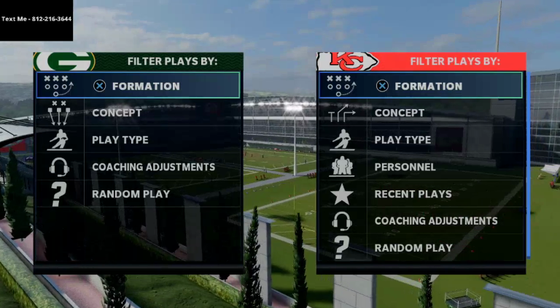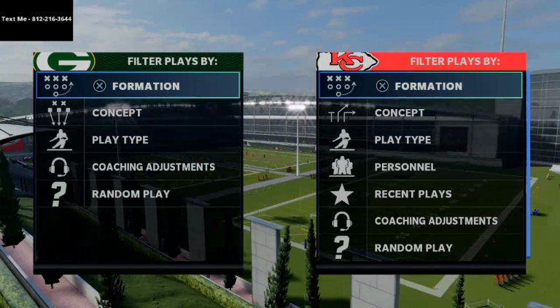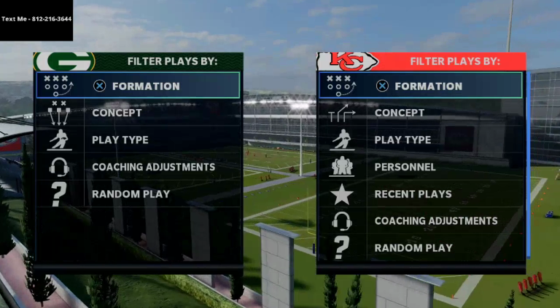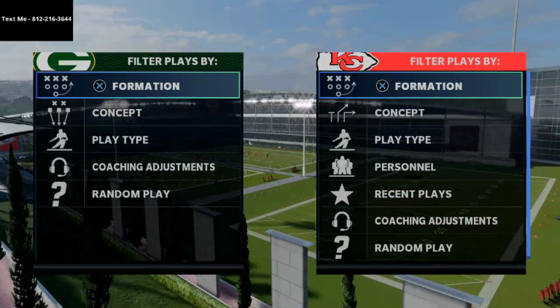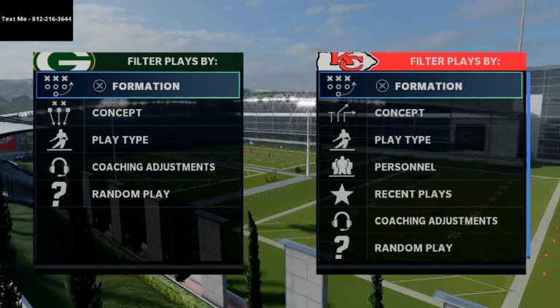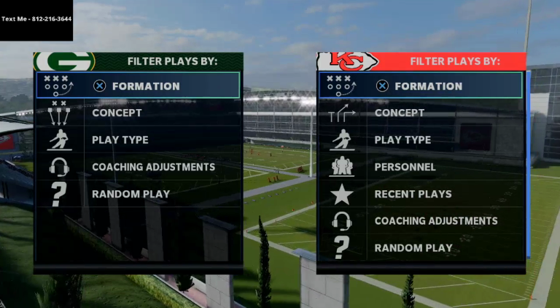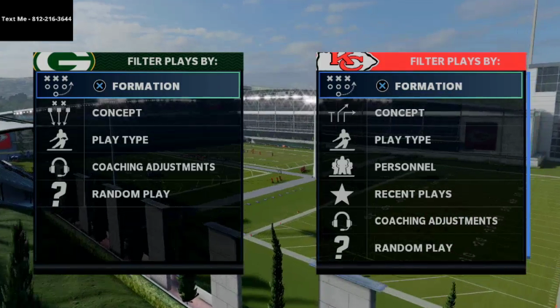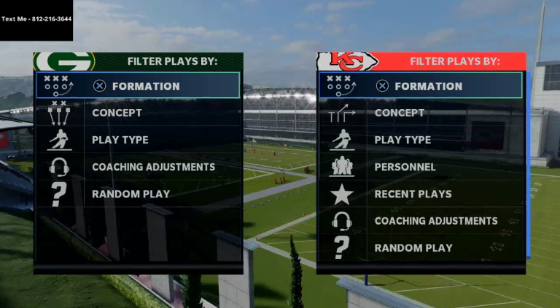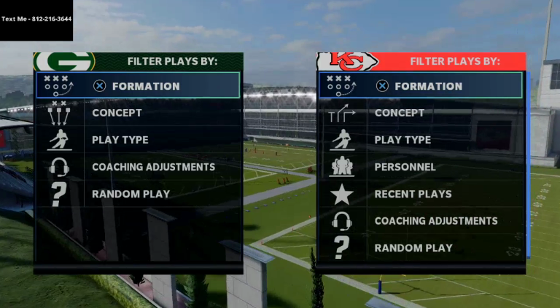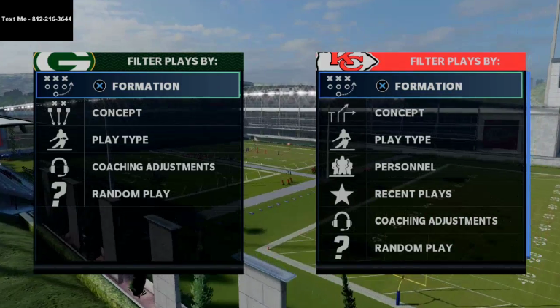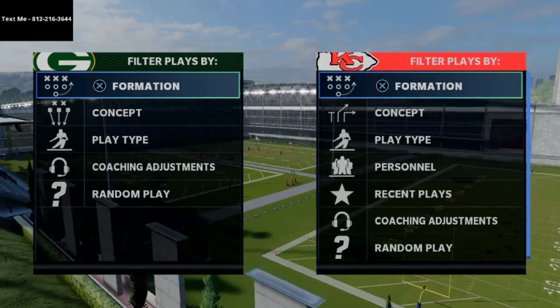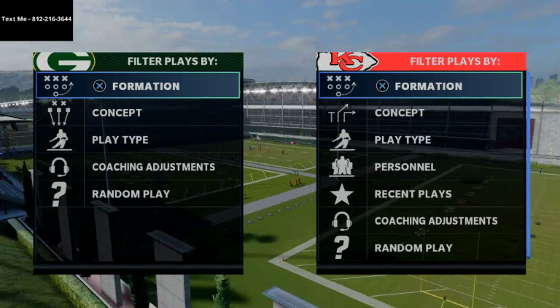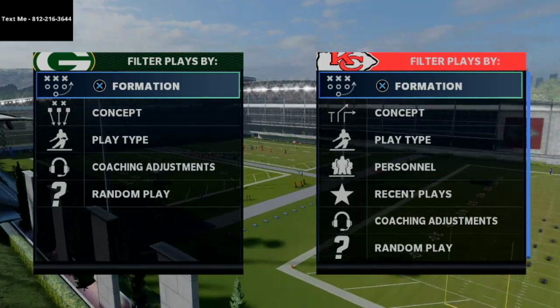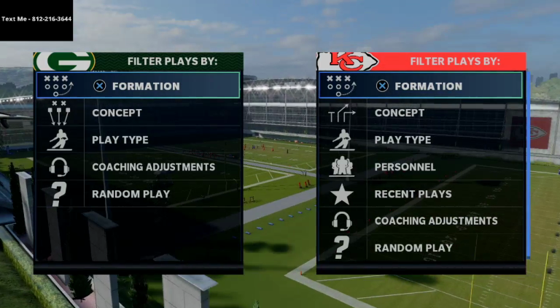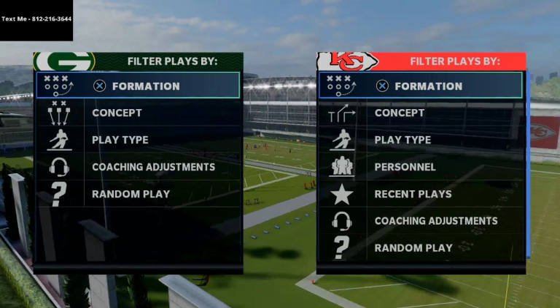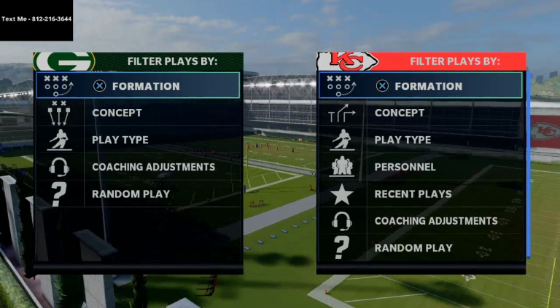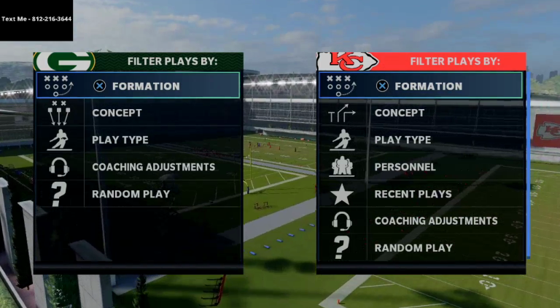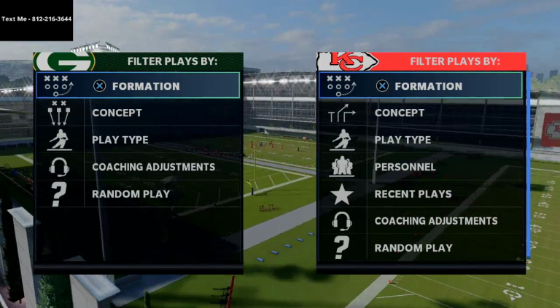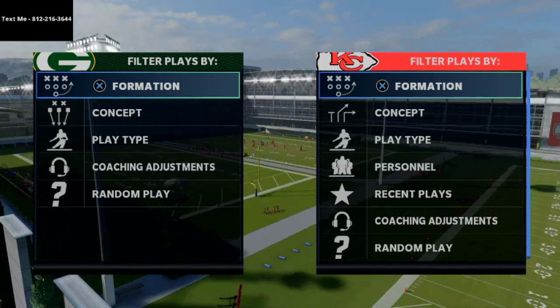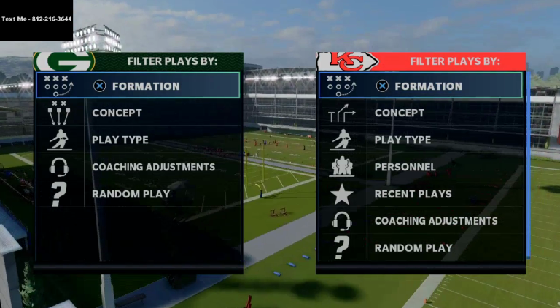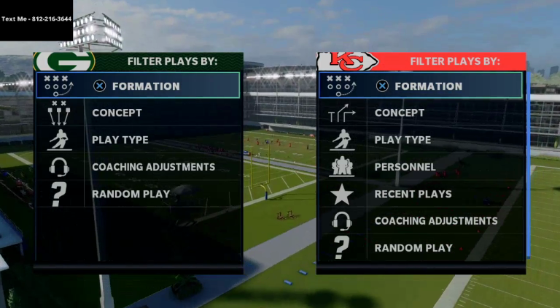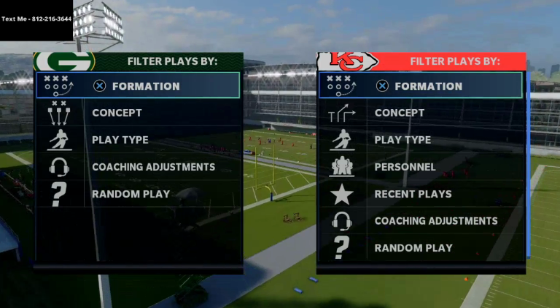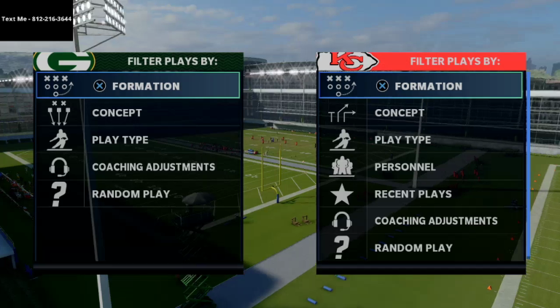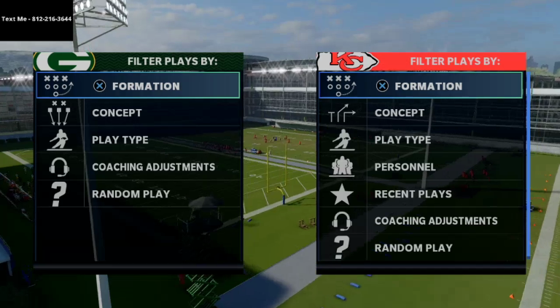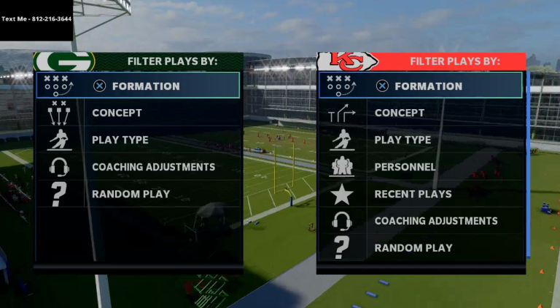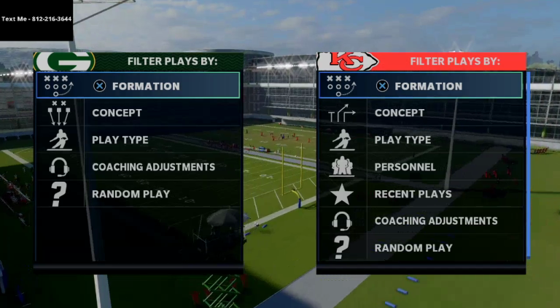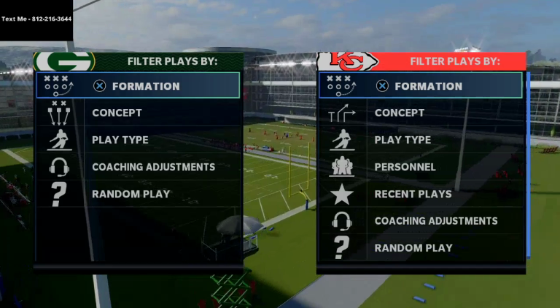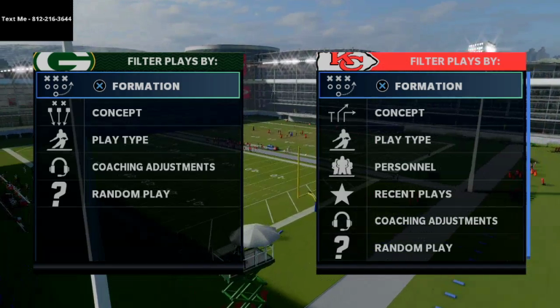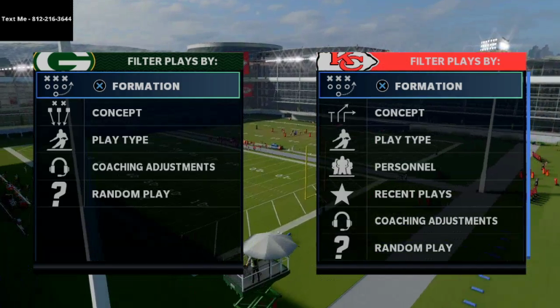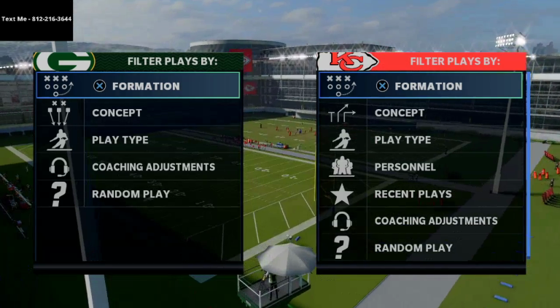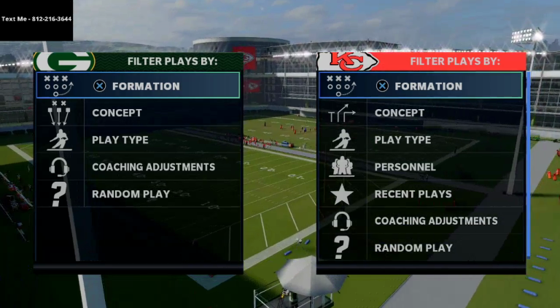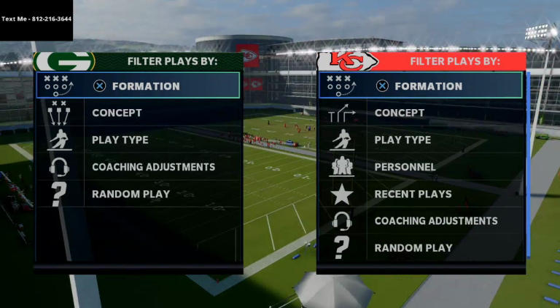This is literally the best play in Madden 21. I'm excited to share it with you. Let's check out the video.